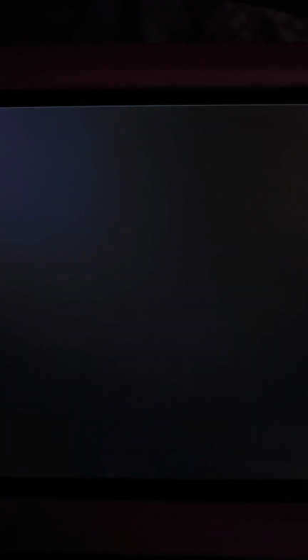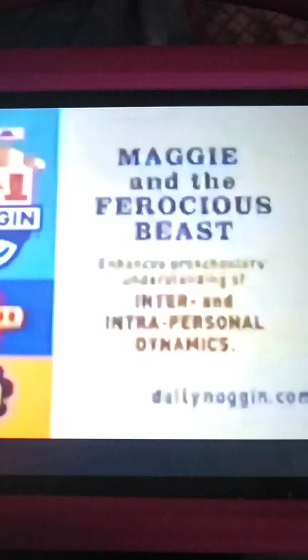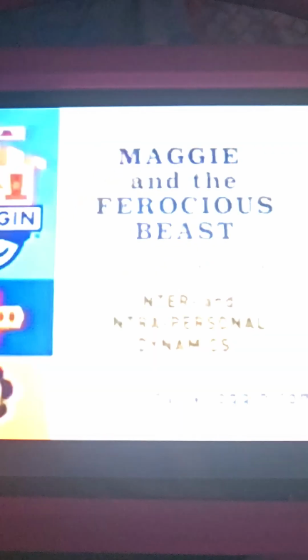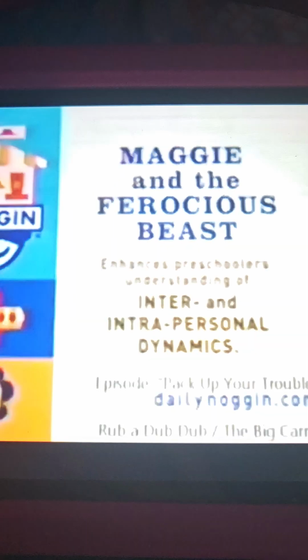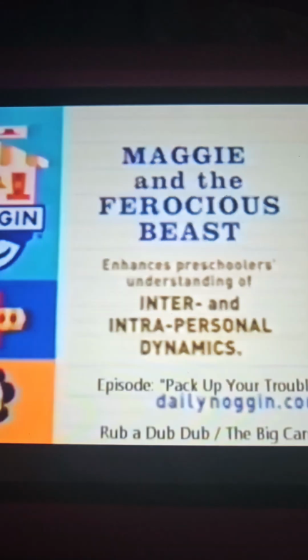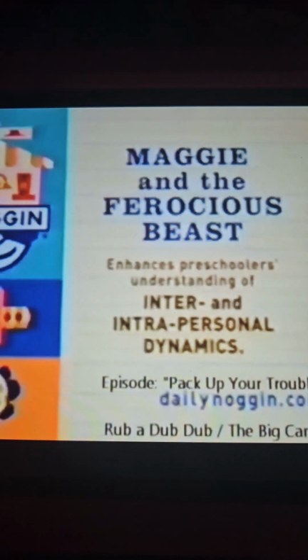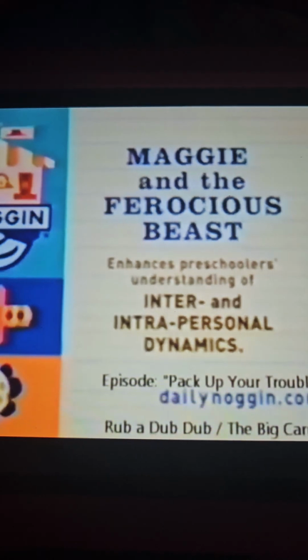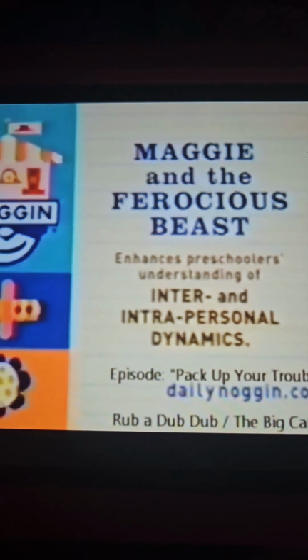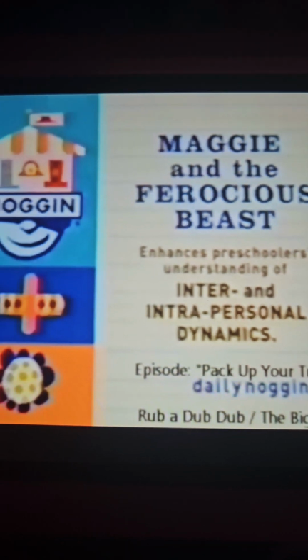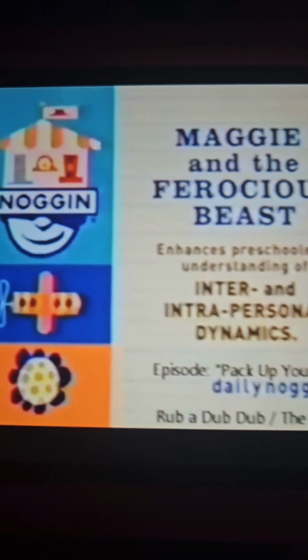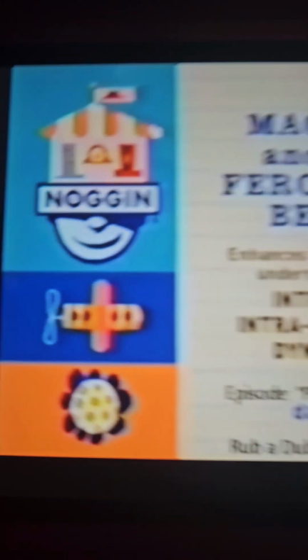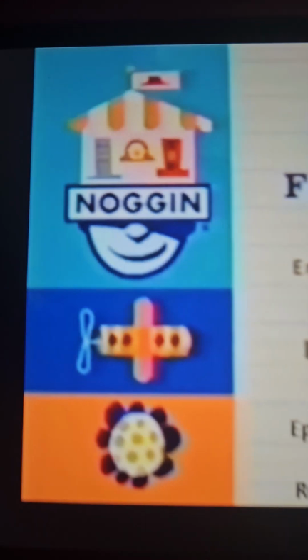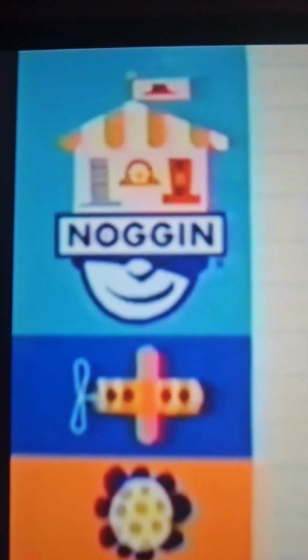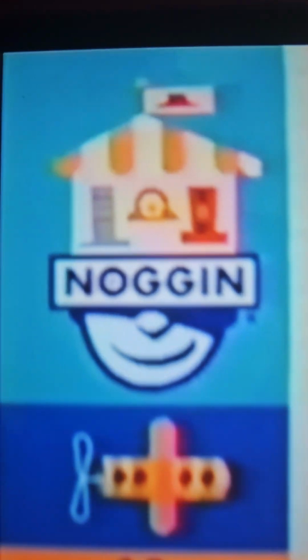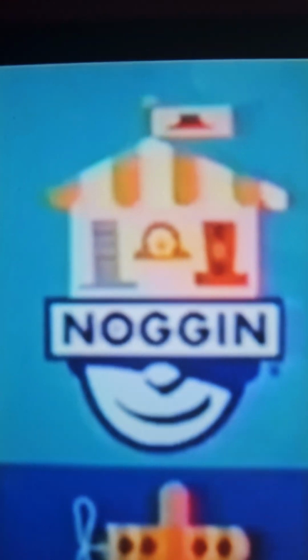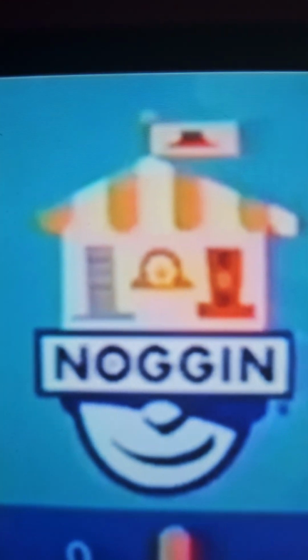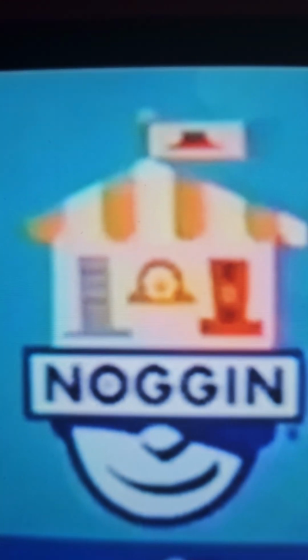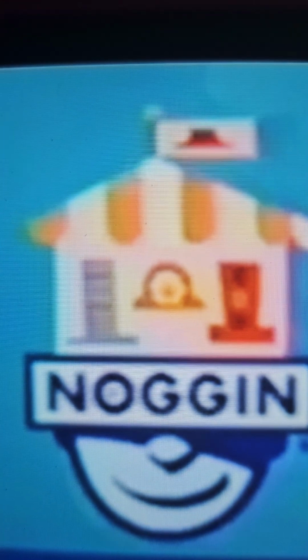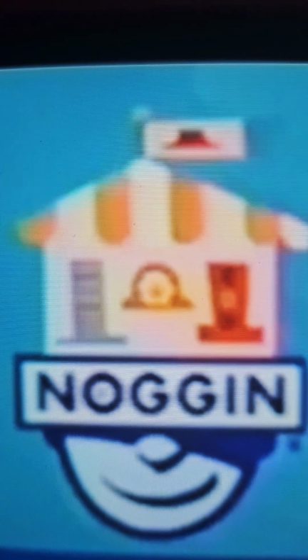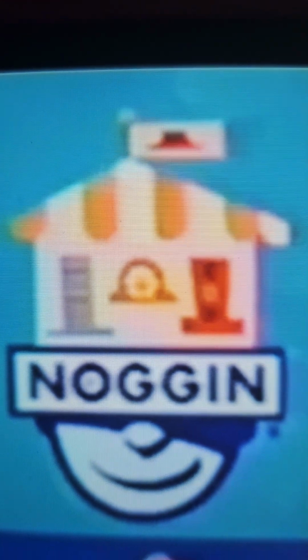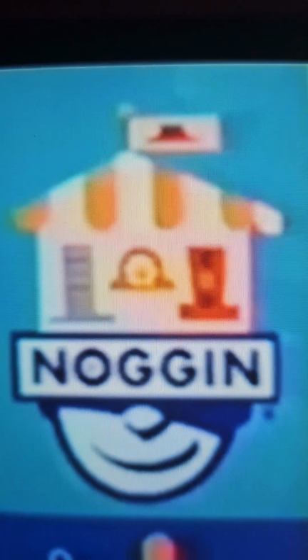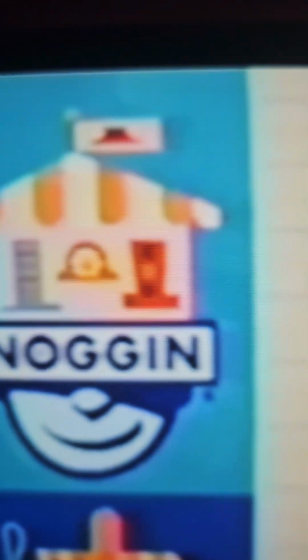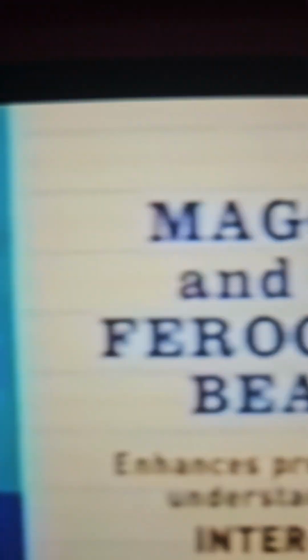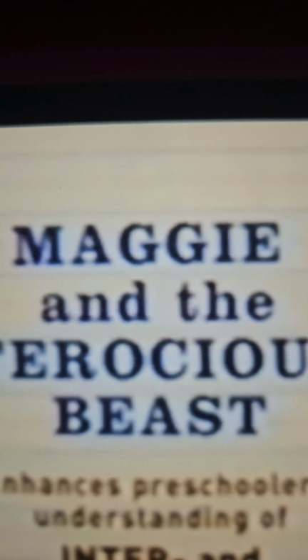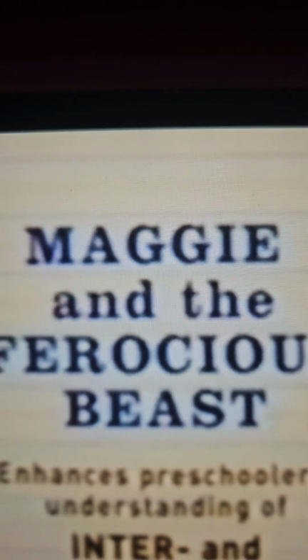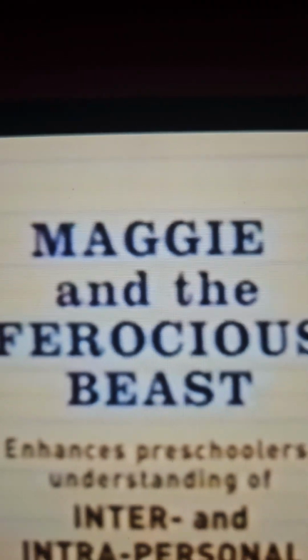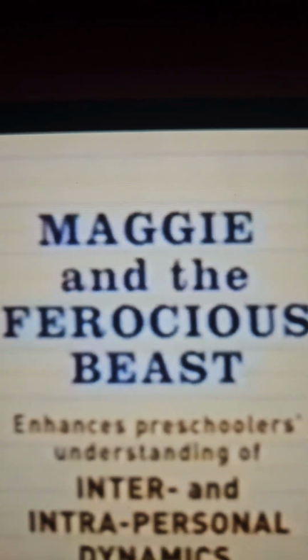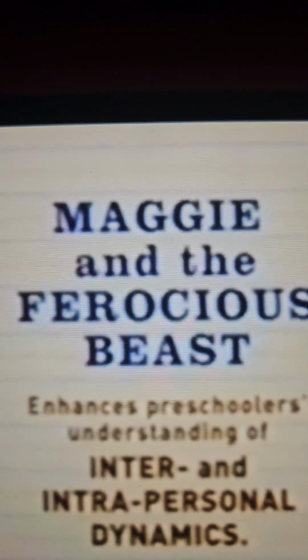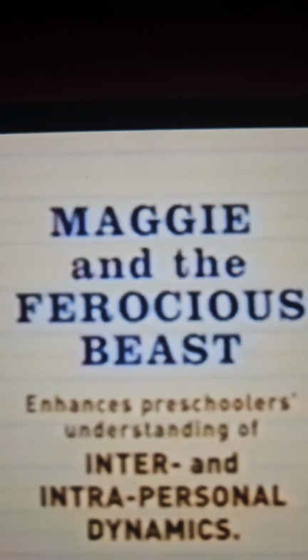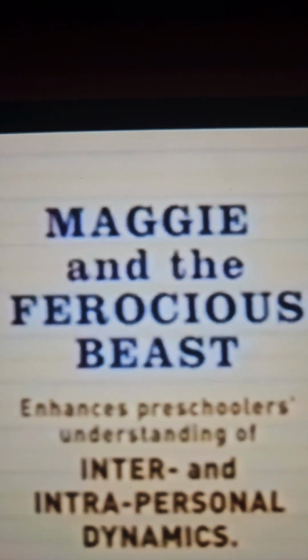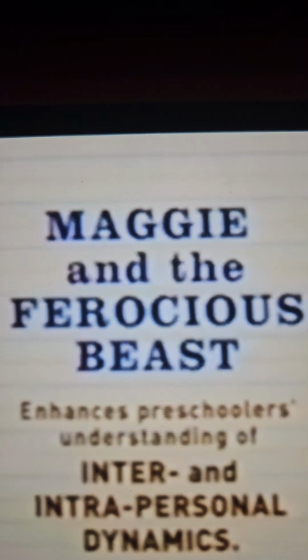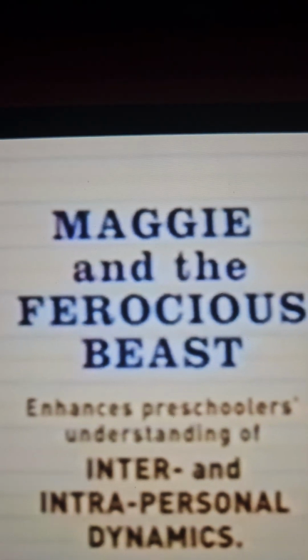Maggie and the Ferocious Beast enhances preschoolers' understanding of inter- and intrapersonal dynamics.